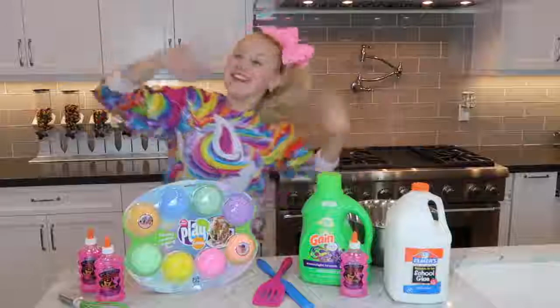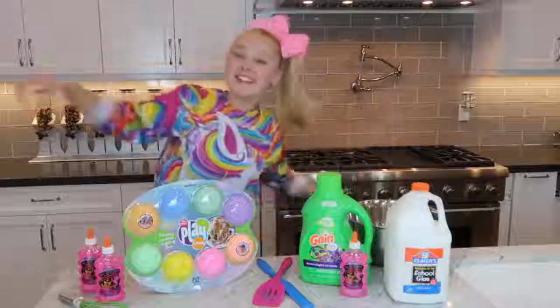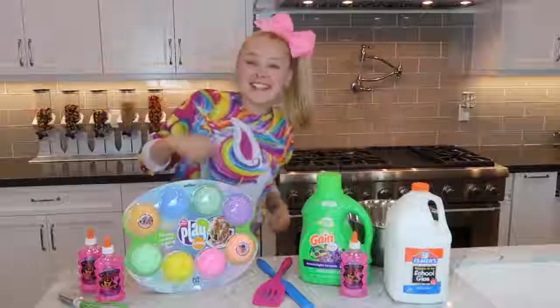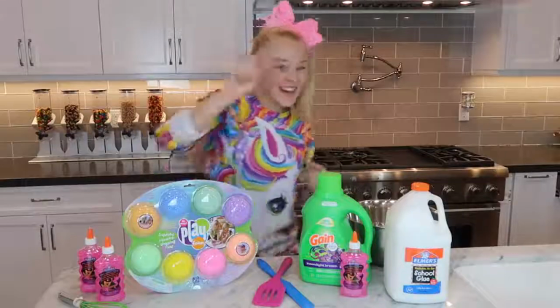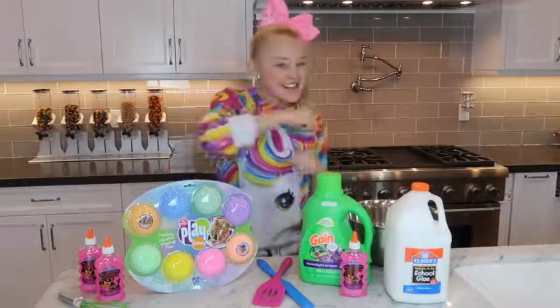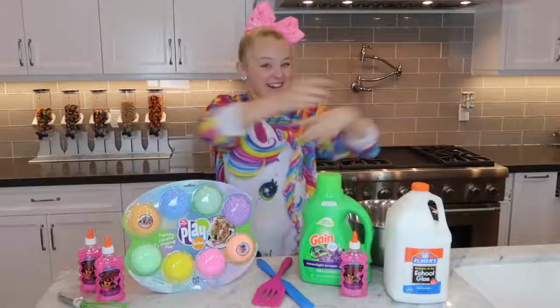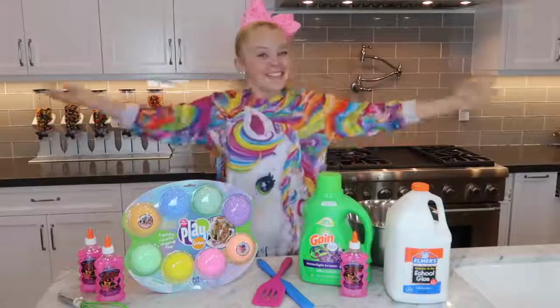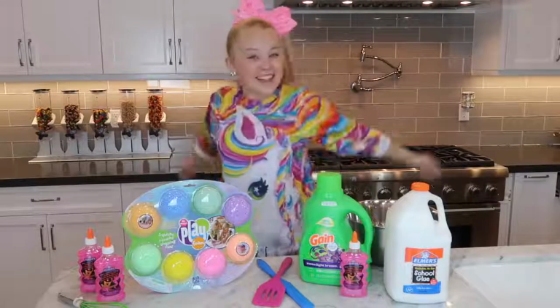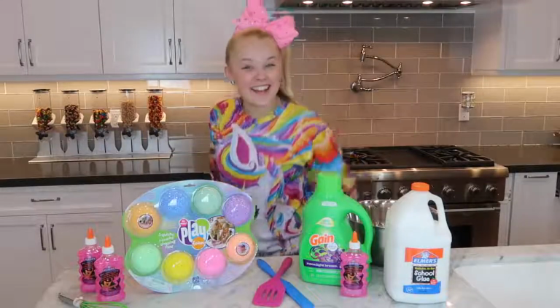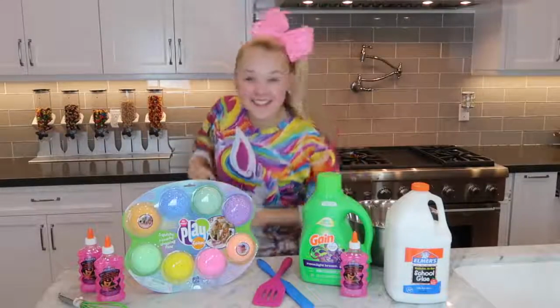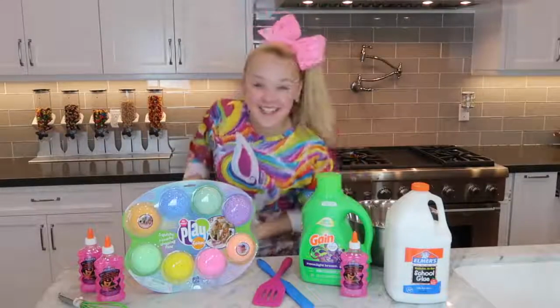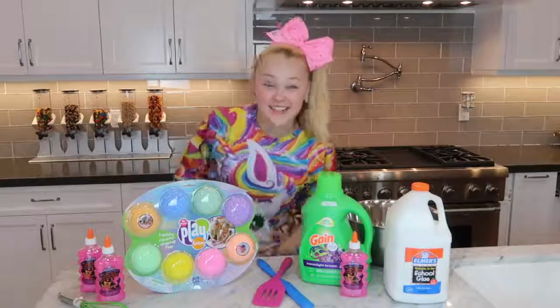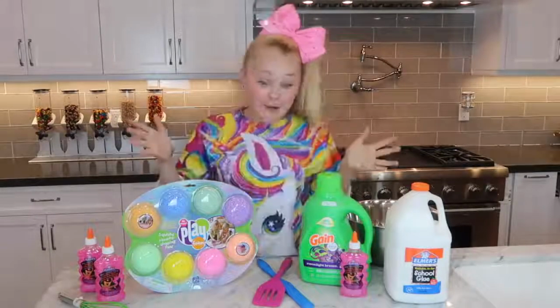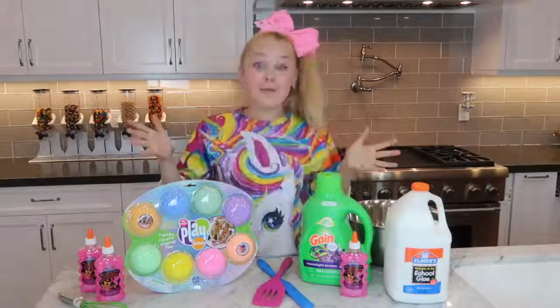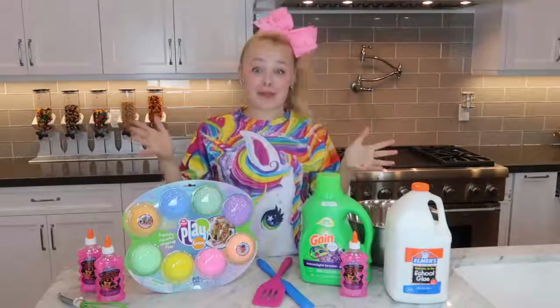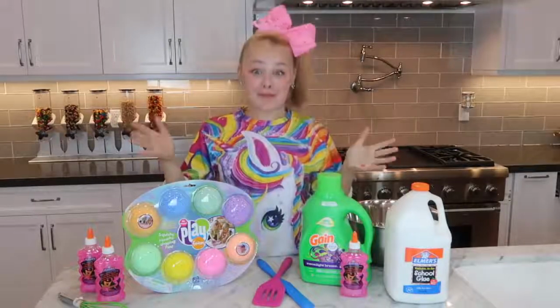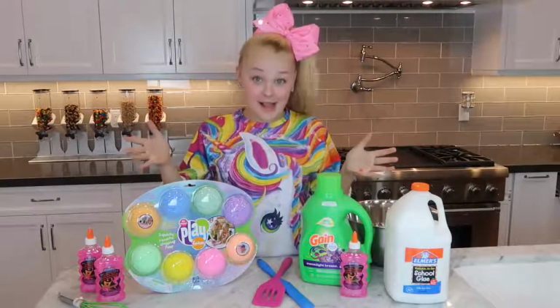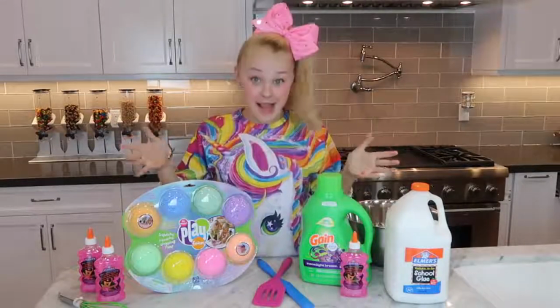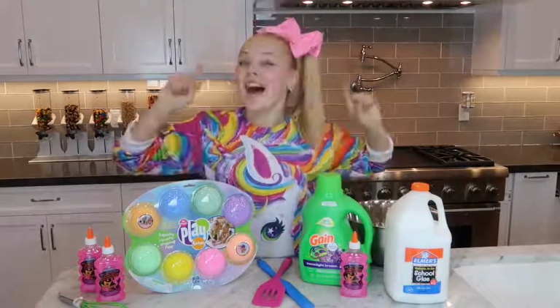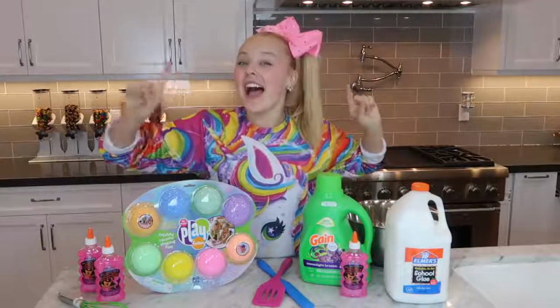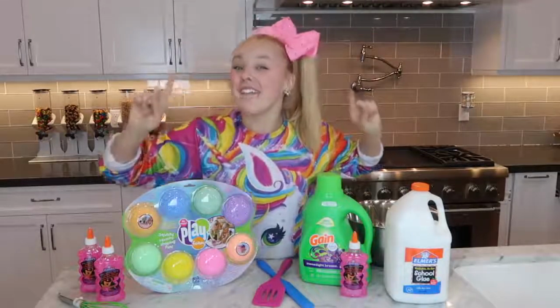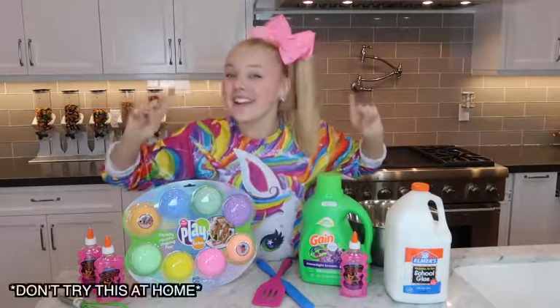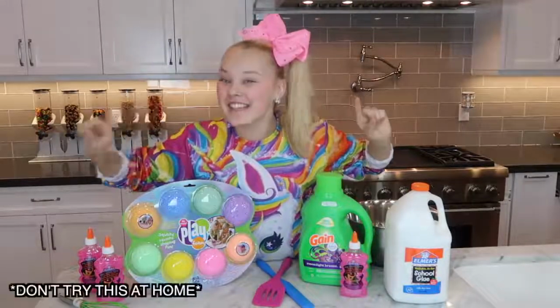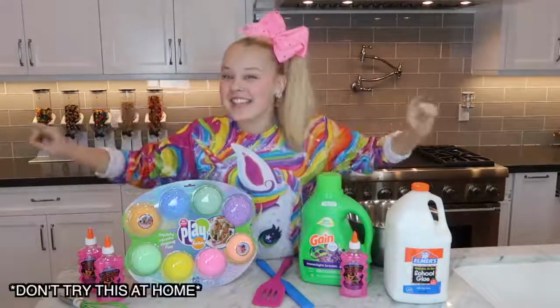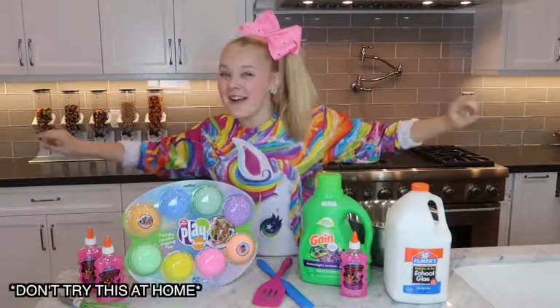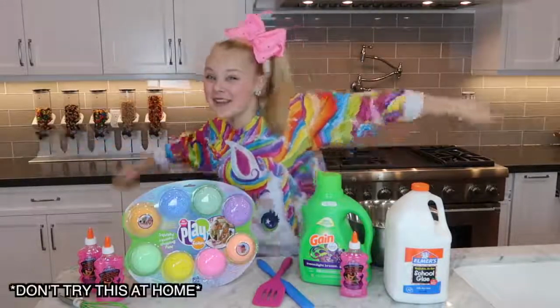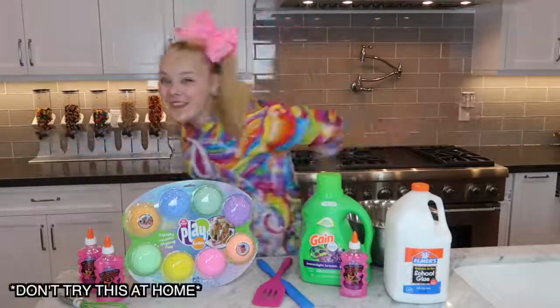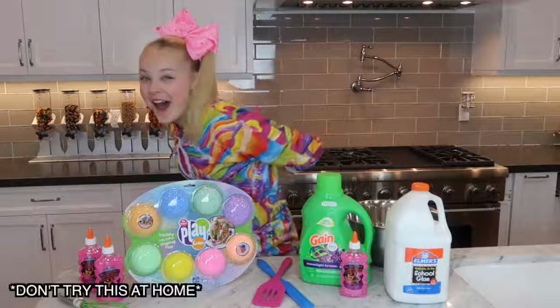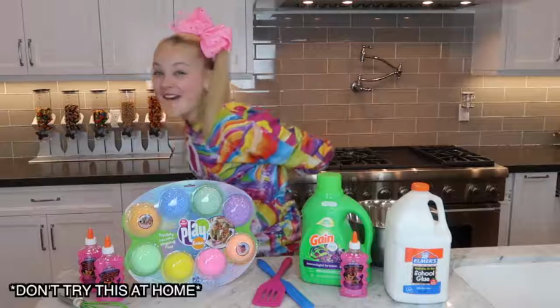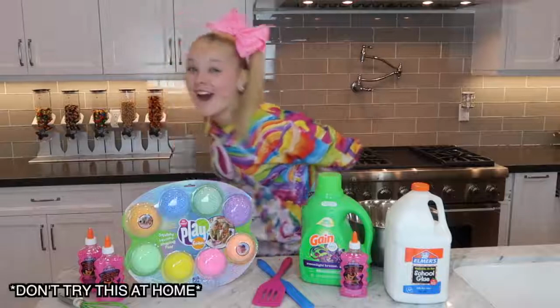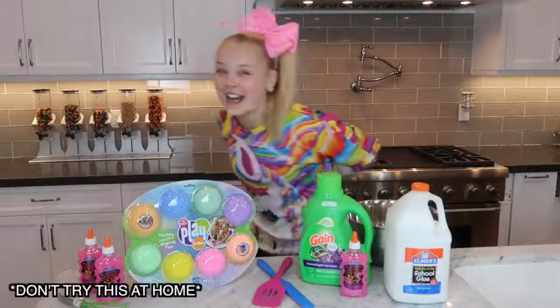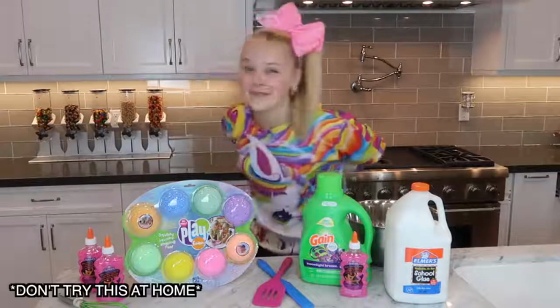Hey everyone, it's JoJo and welcome back to my YouTube channel. I want to make some slime, but I want to make slime with no arms.